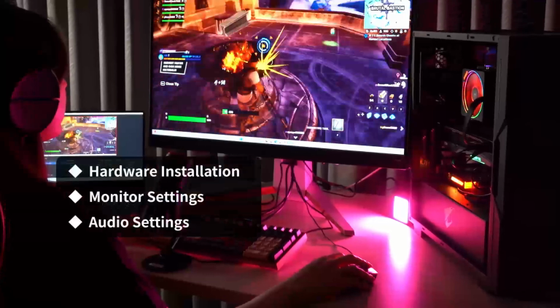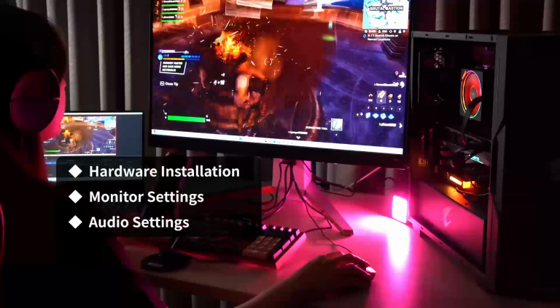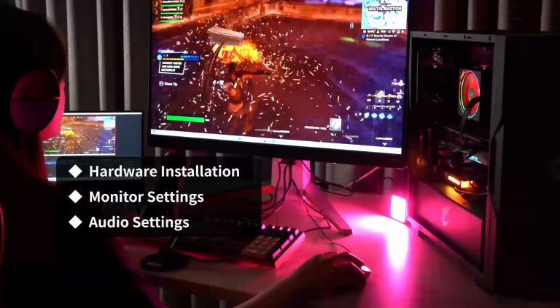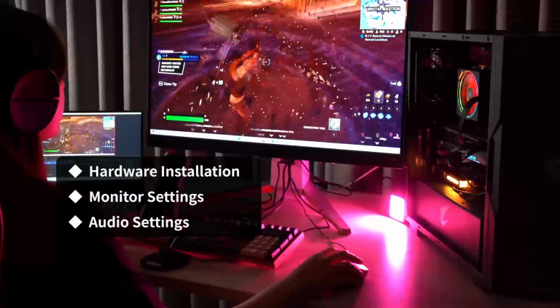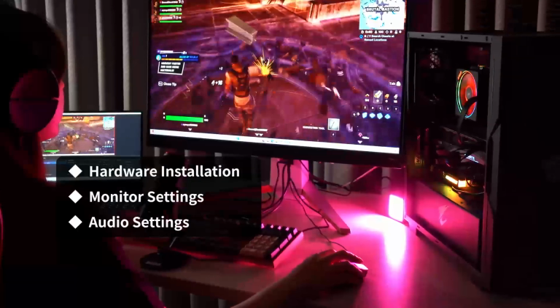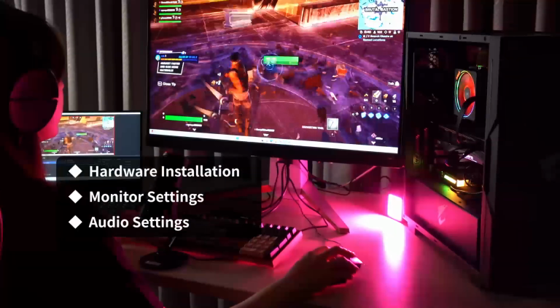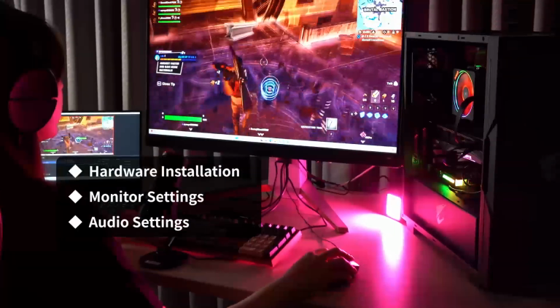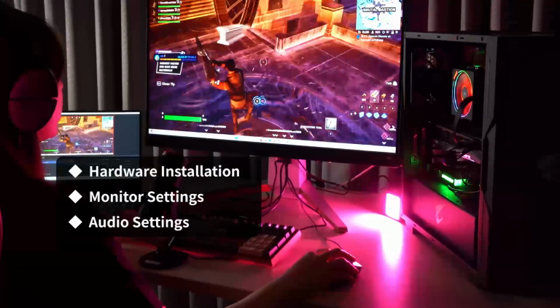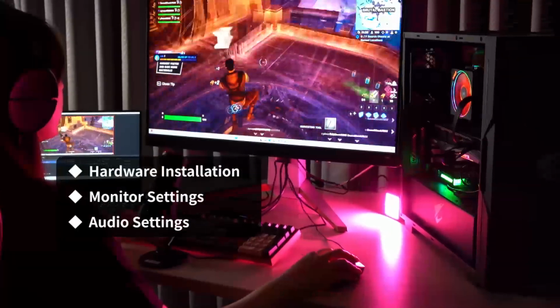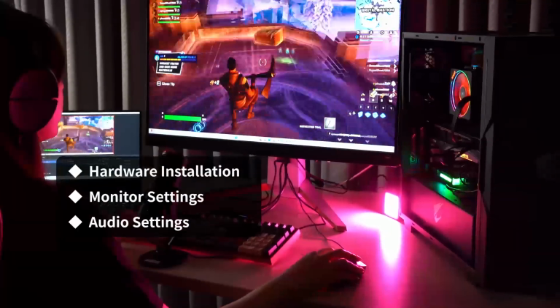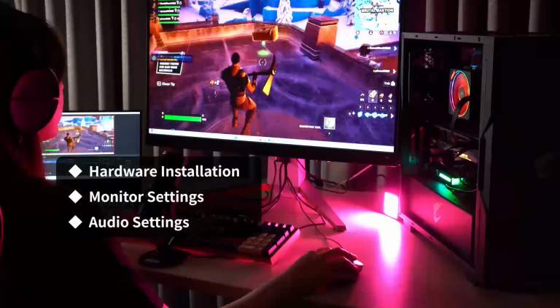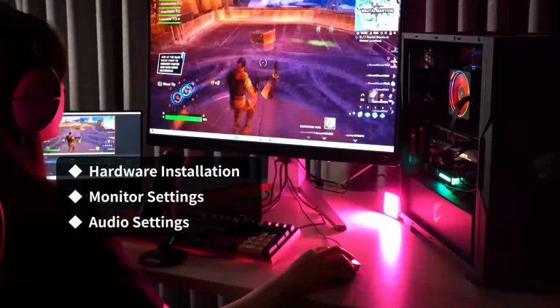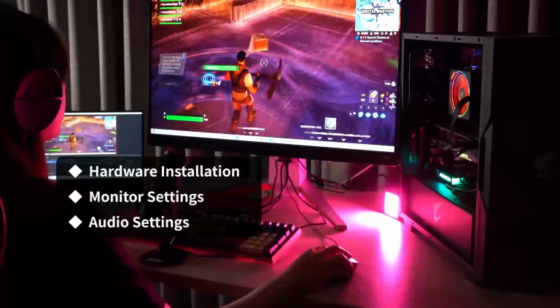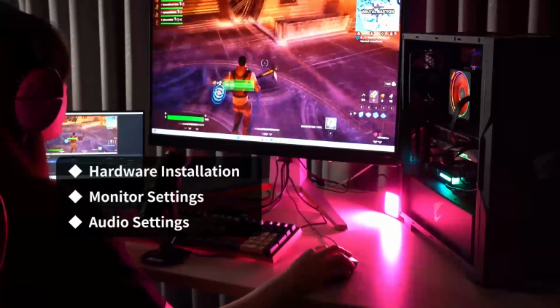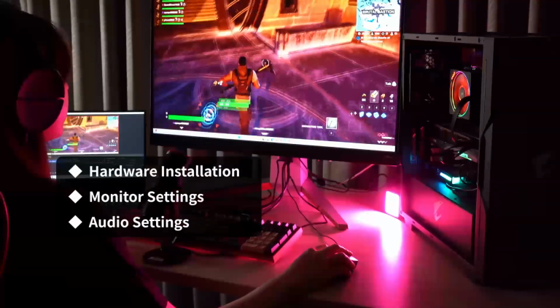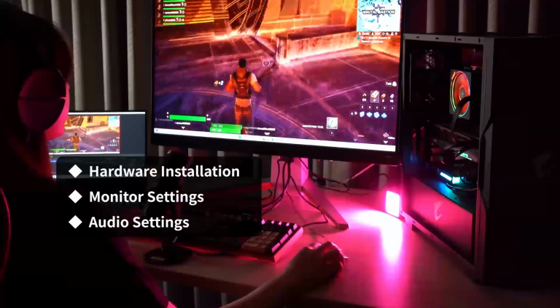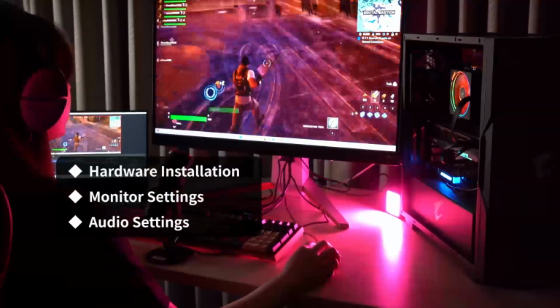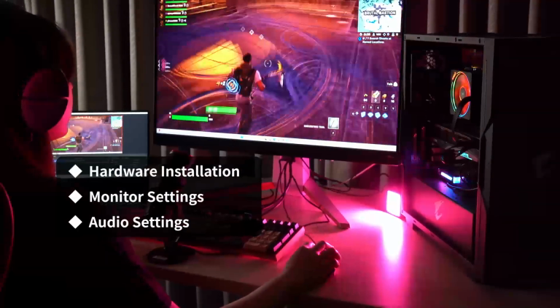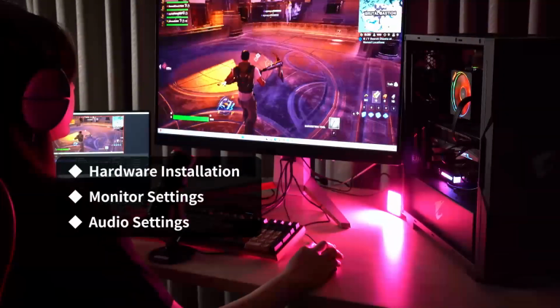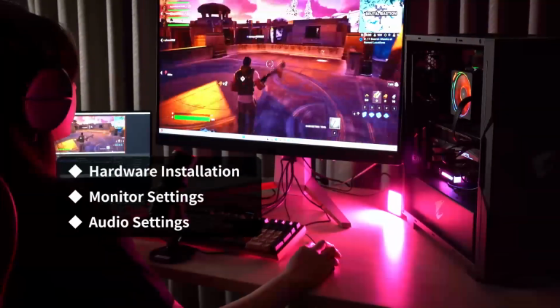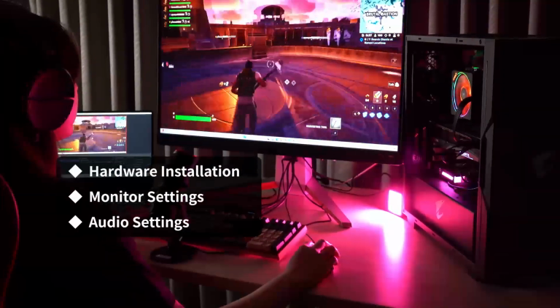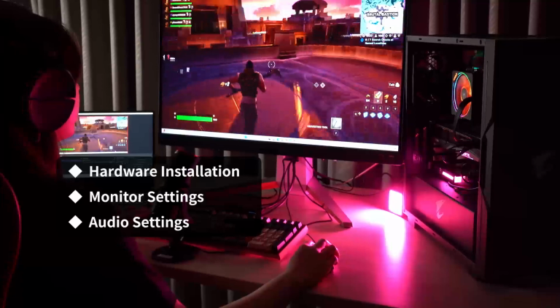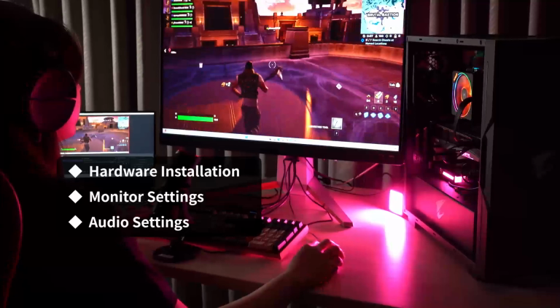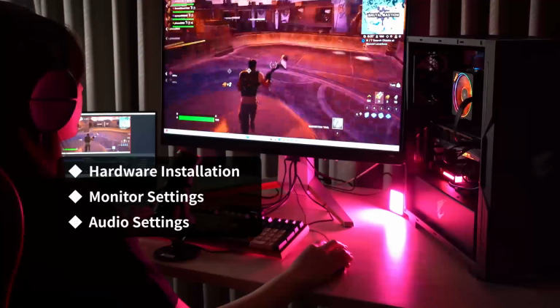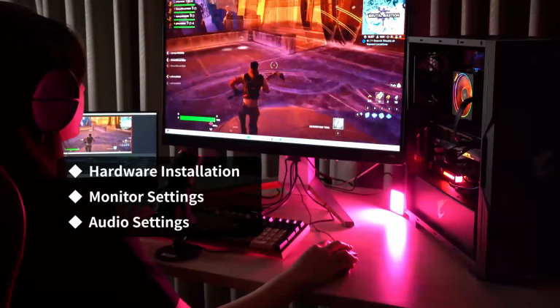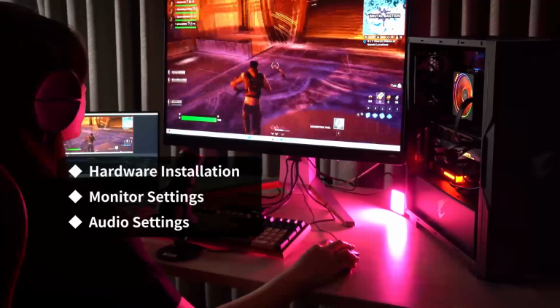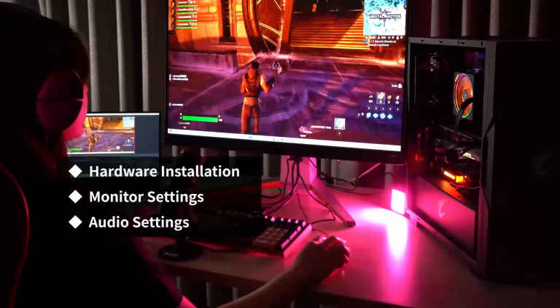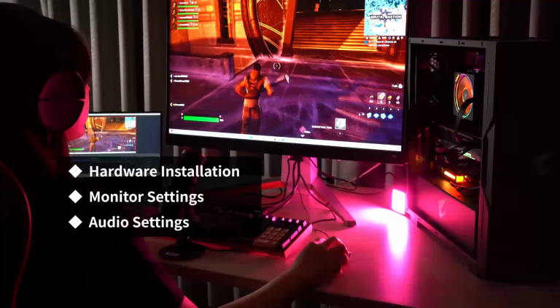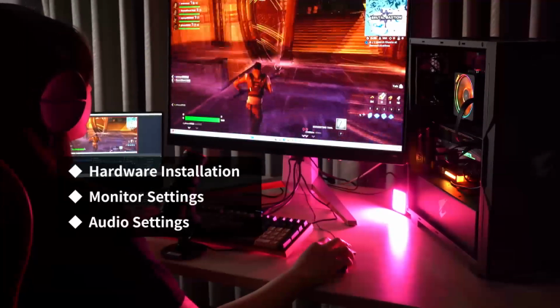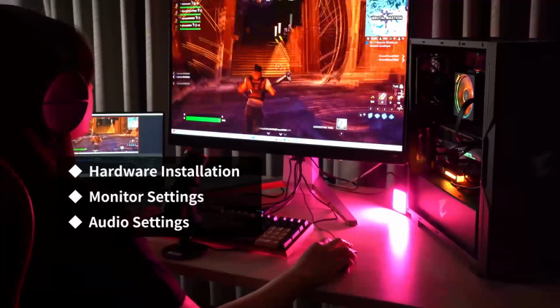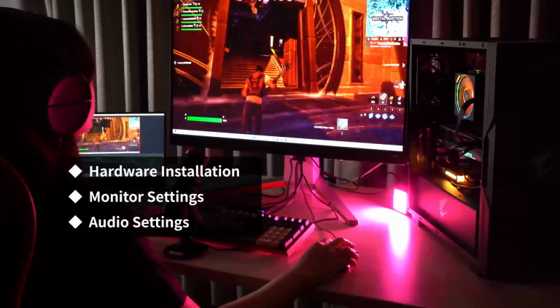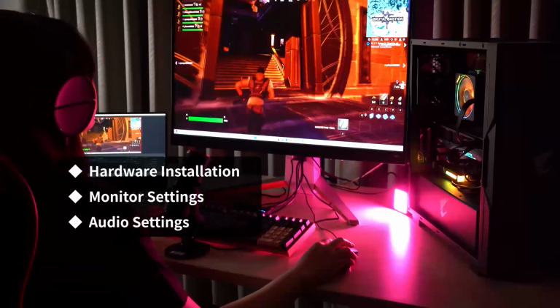This video is divided into three parts, which are hardware installation, monitor settings, and audio settings.